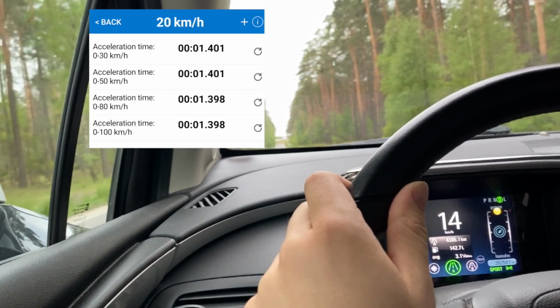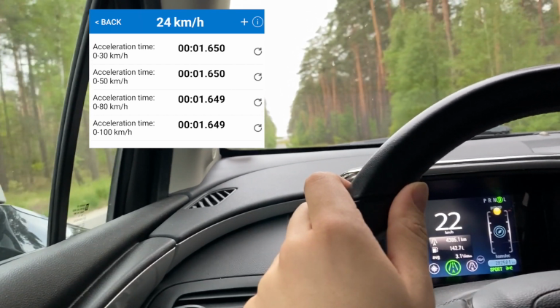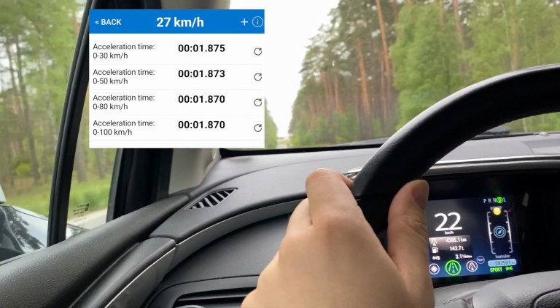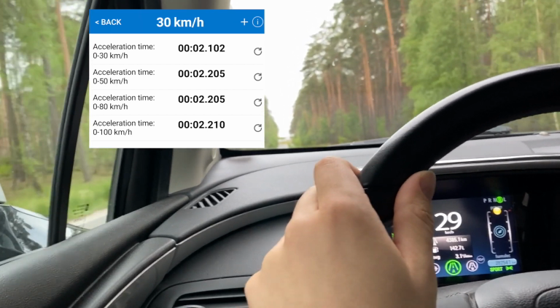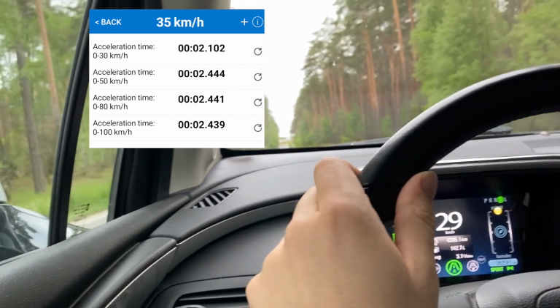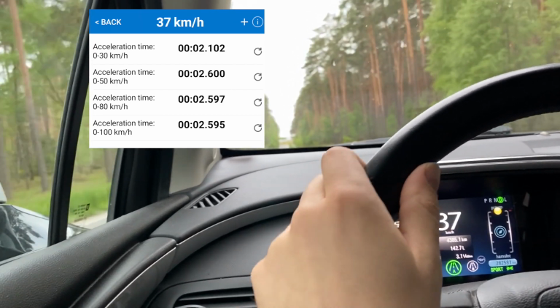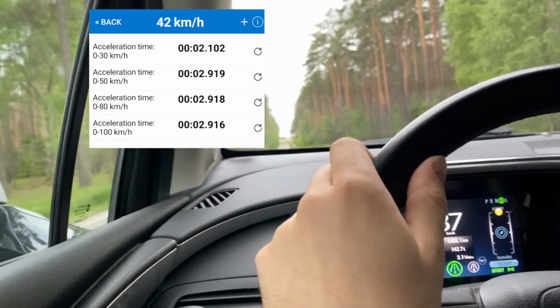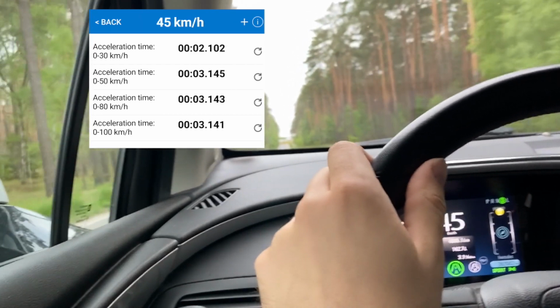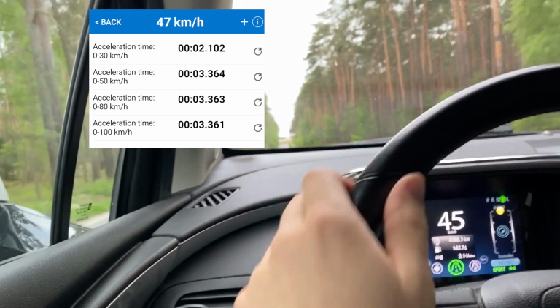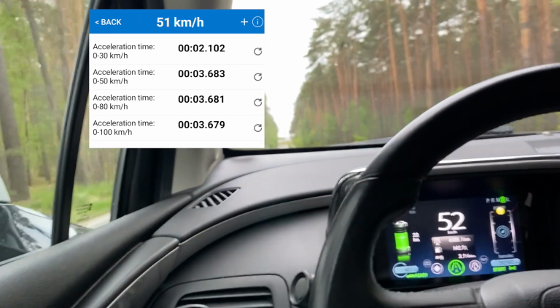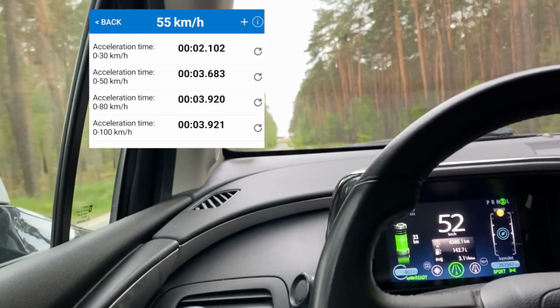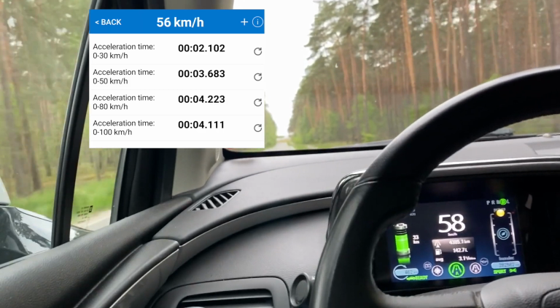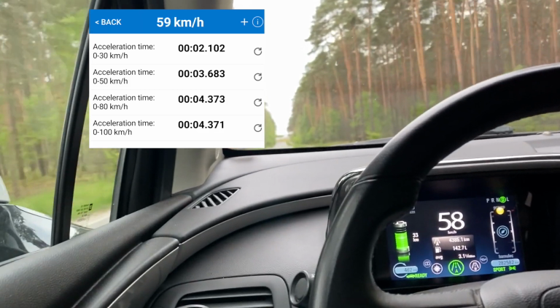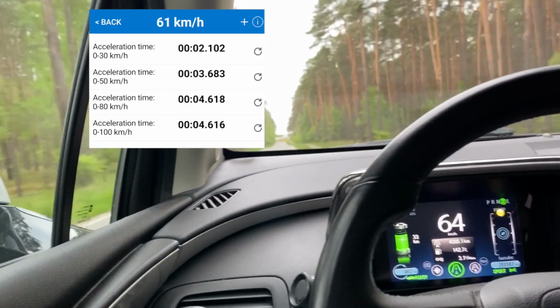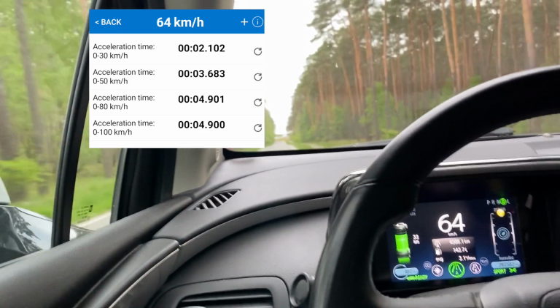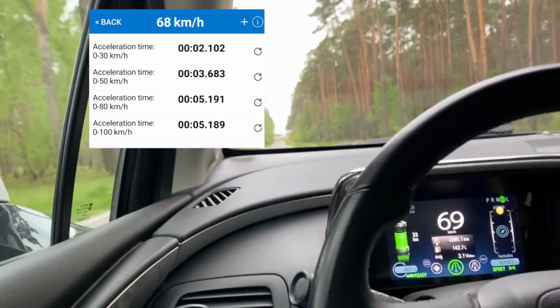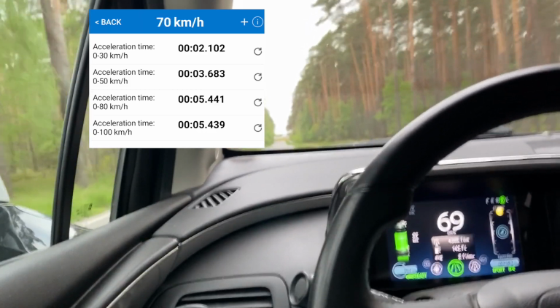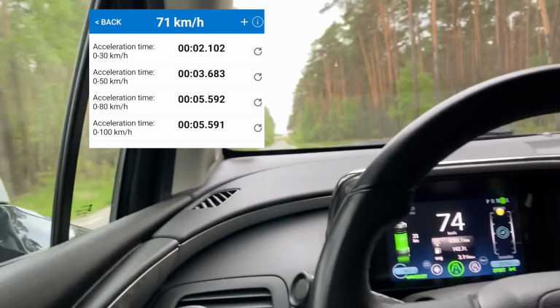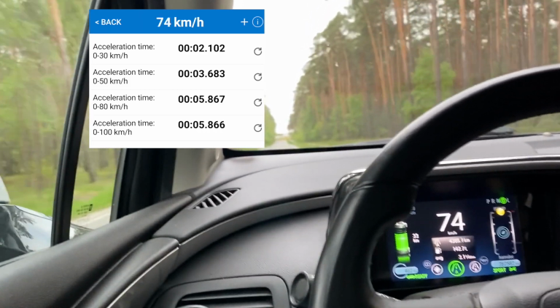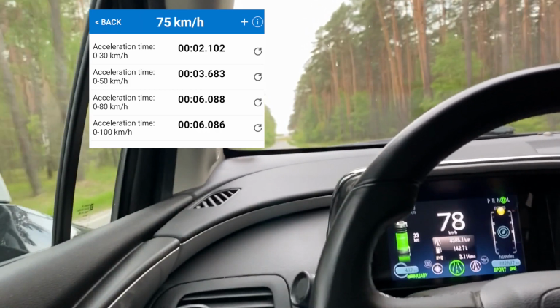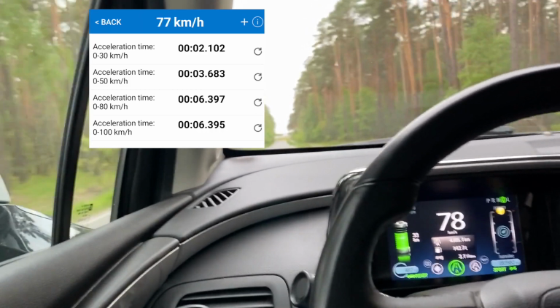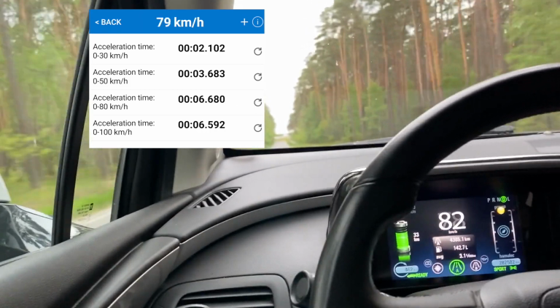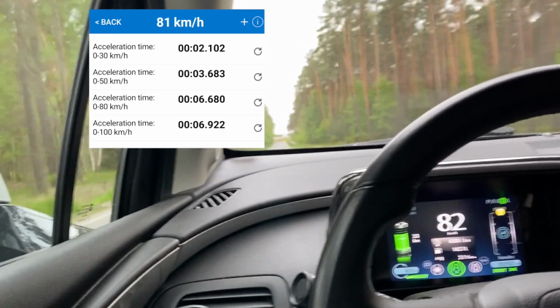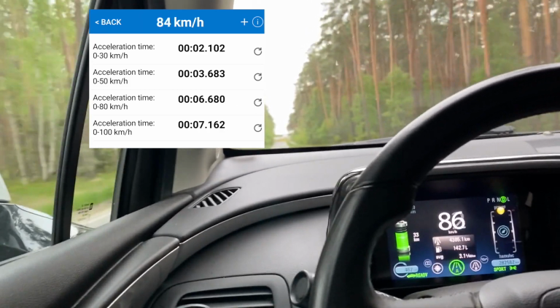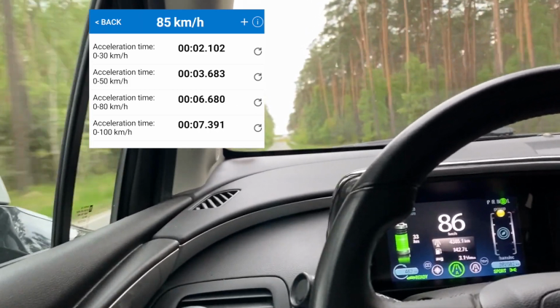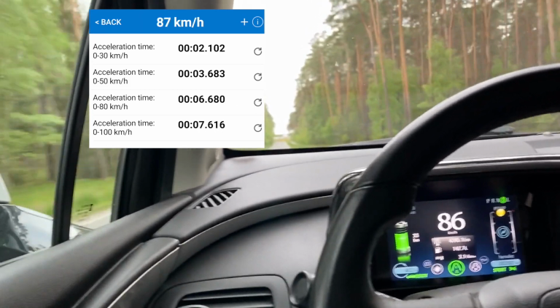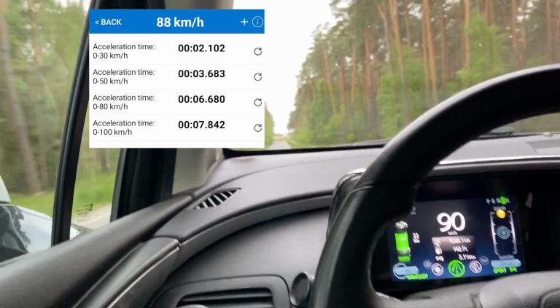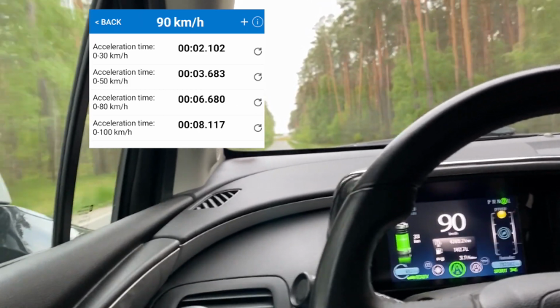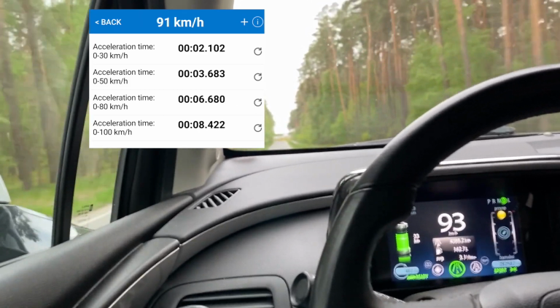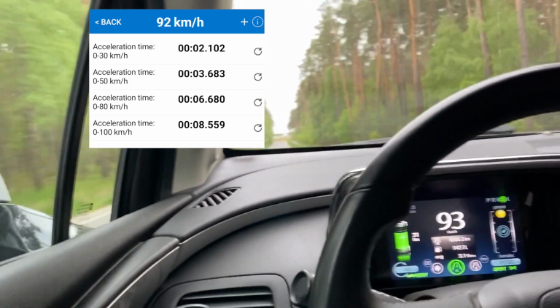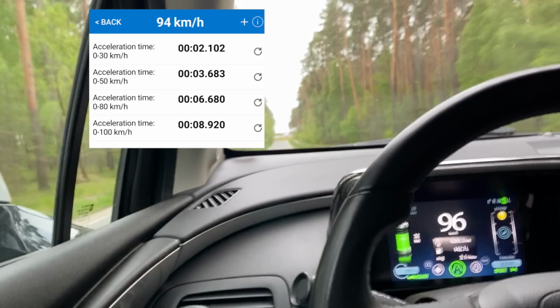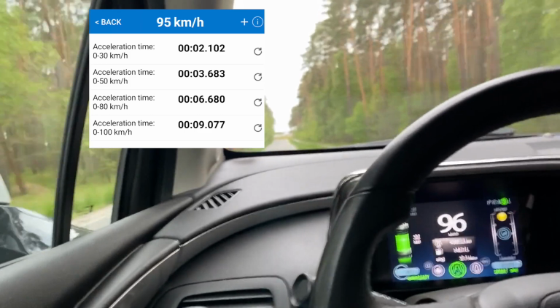Running on full EV mode is almost completely noiseless. The only sounds that you can hear are the wind and the tires.